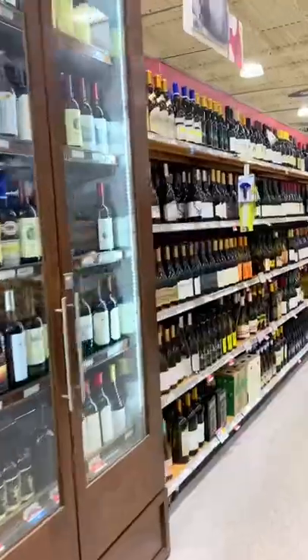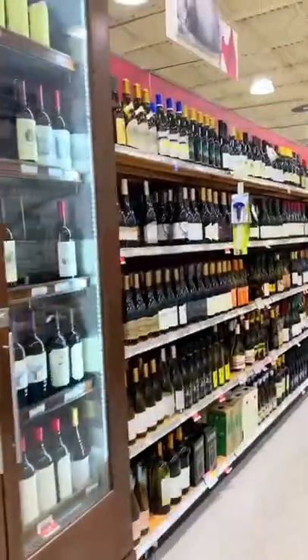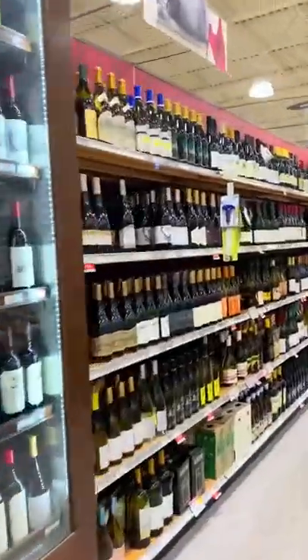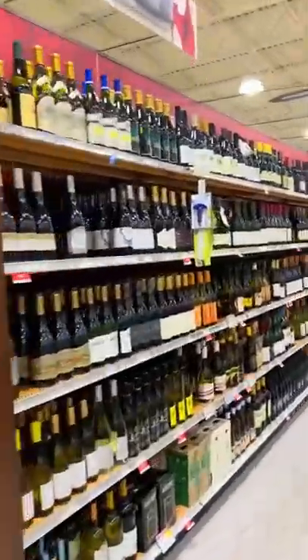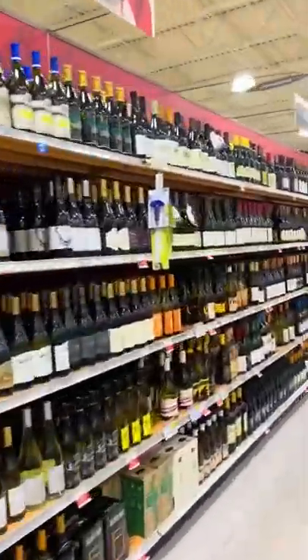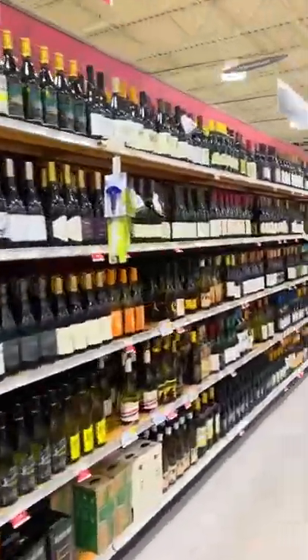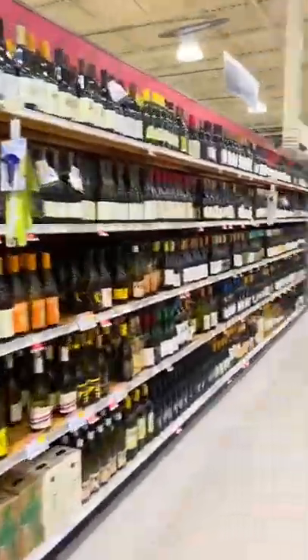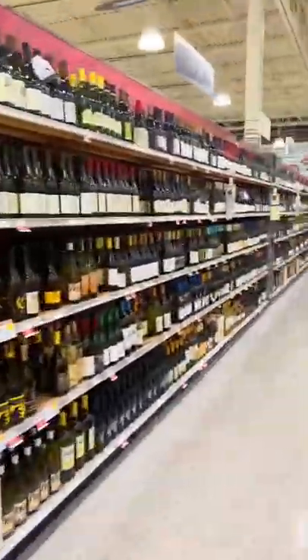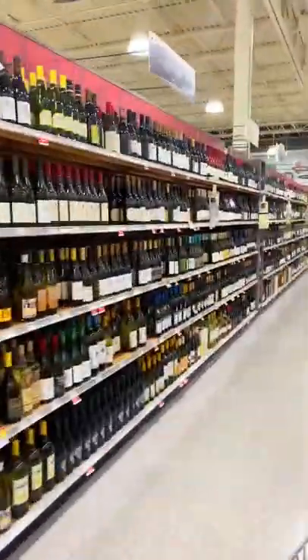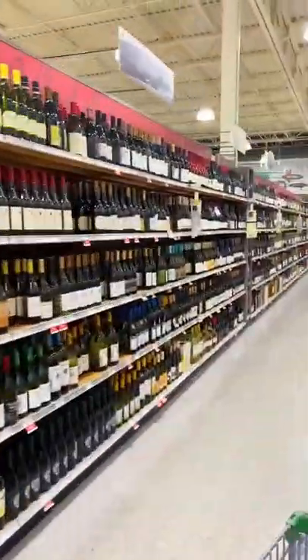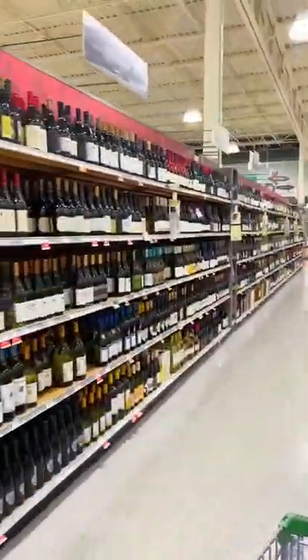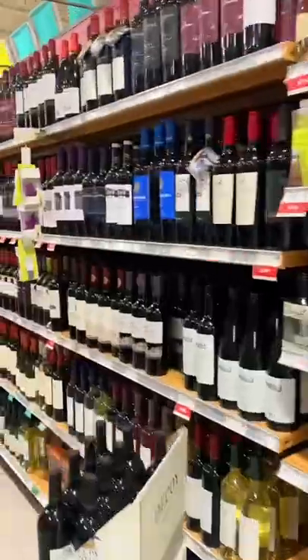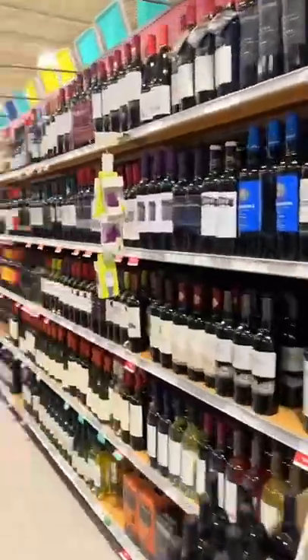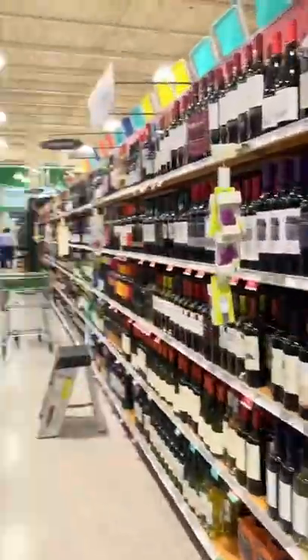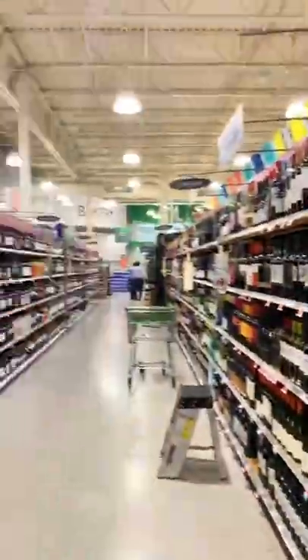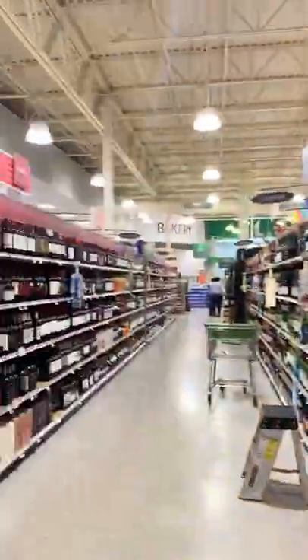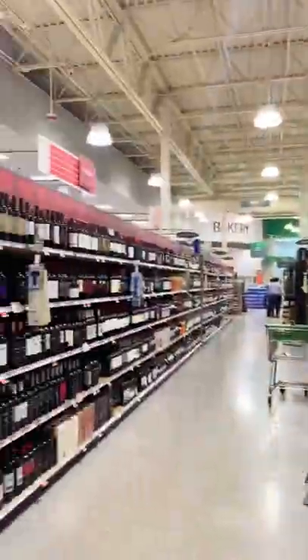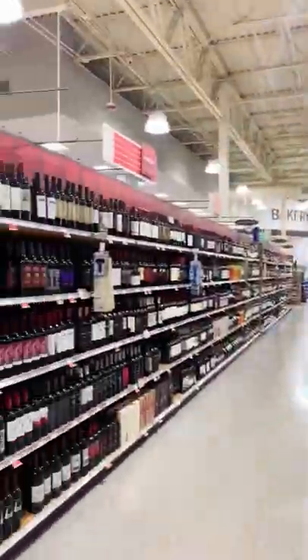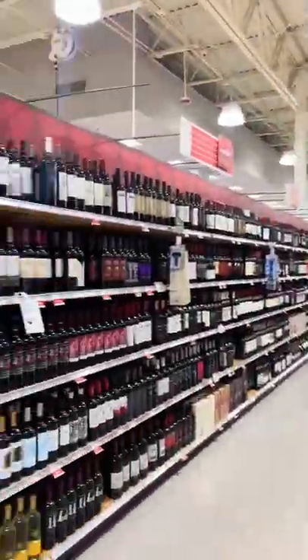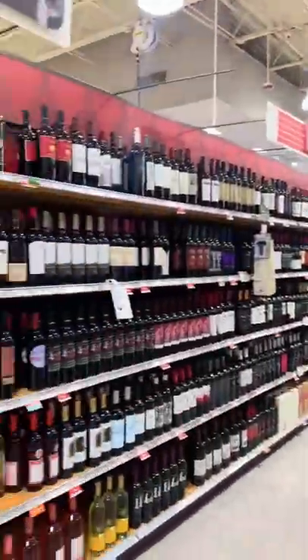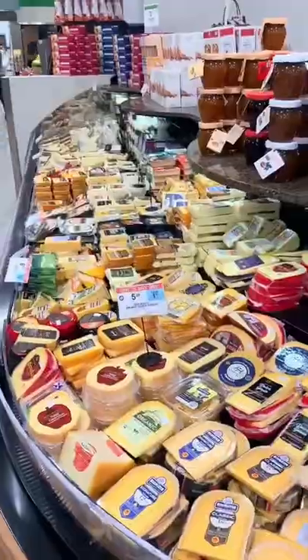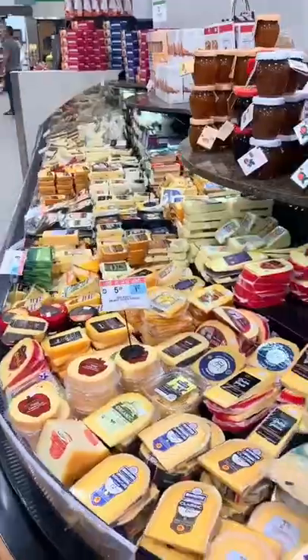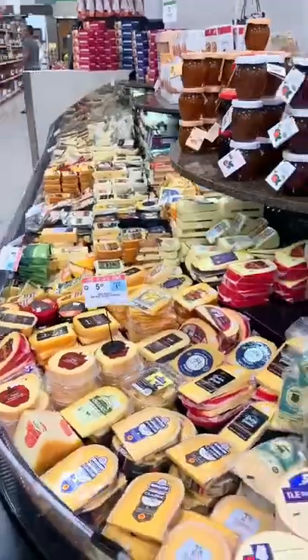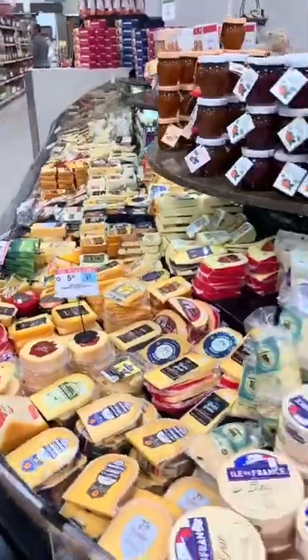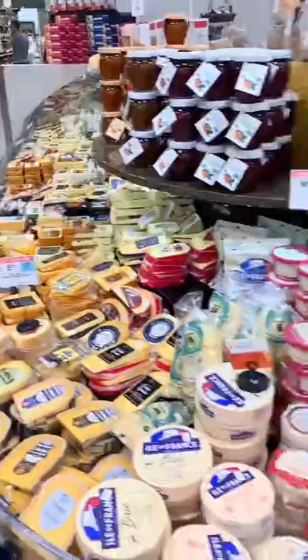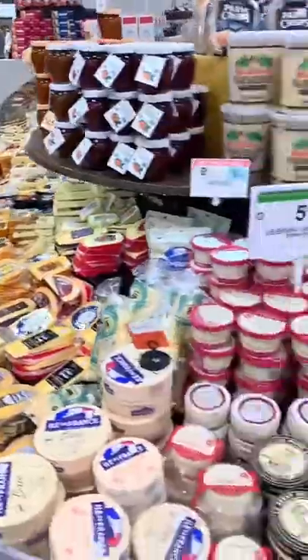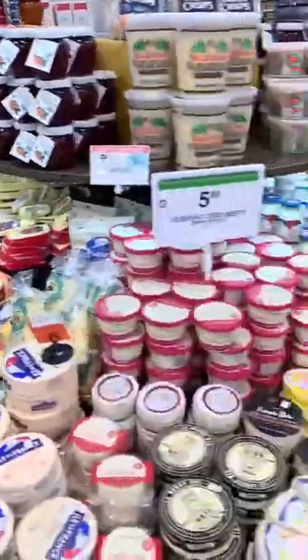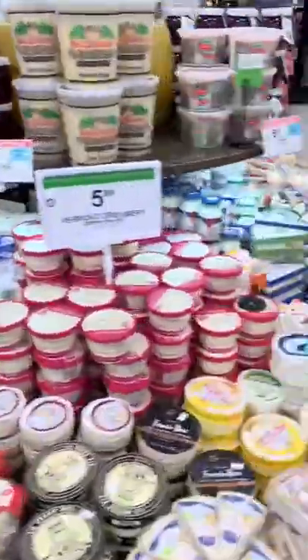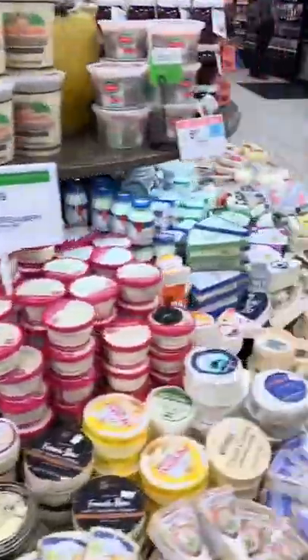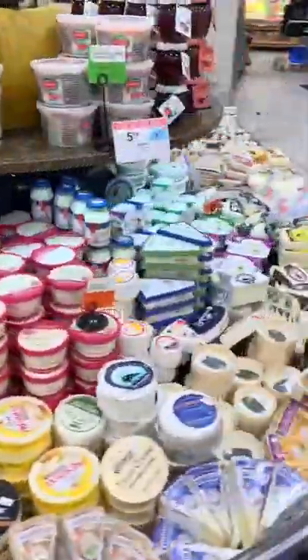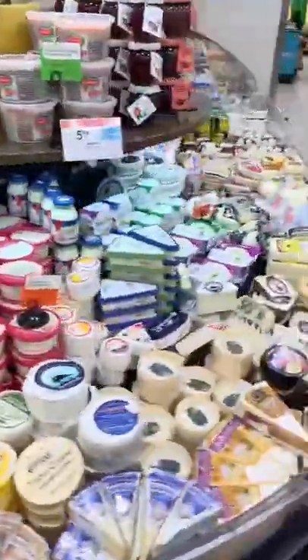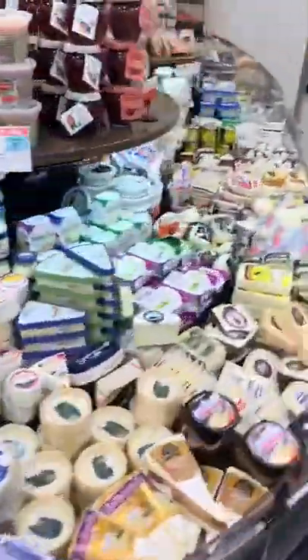Once you're inside, they have aisles and aisles of fancy wines, but my favorite part is this gourmet cheese section.